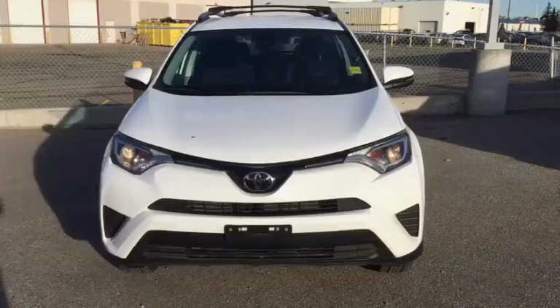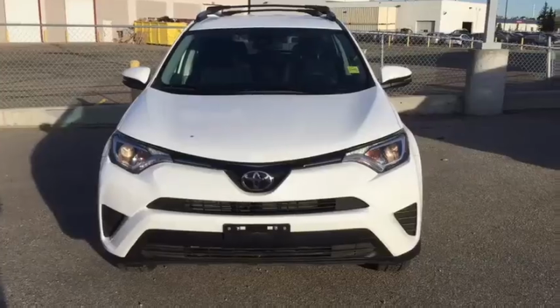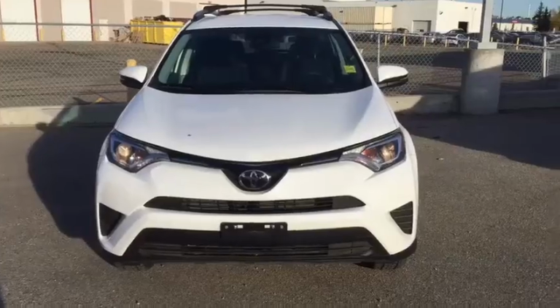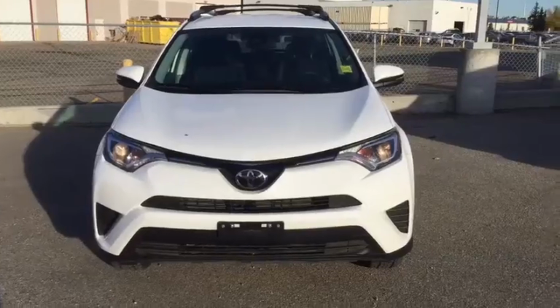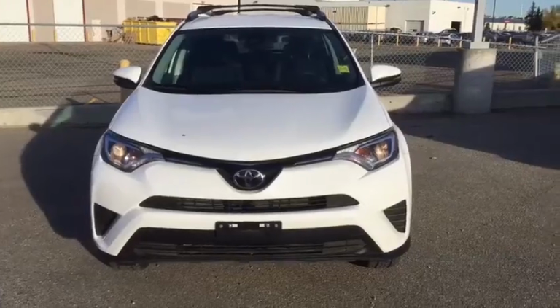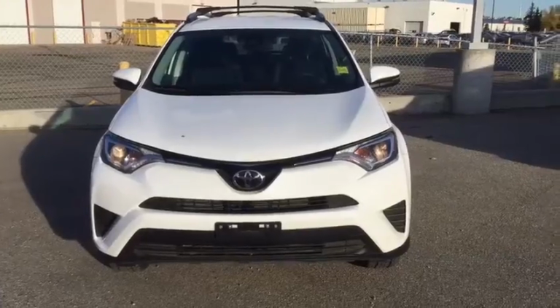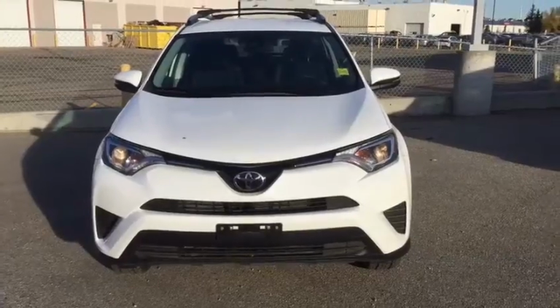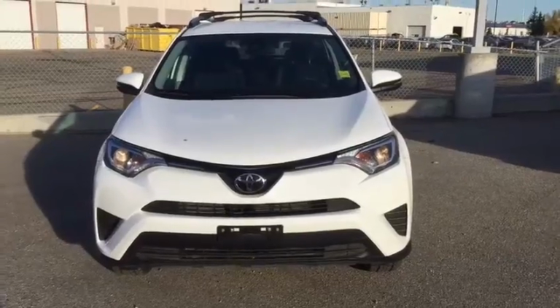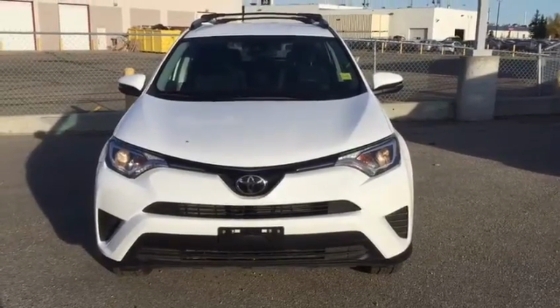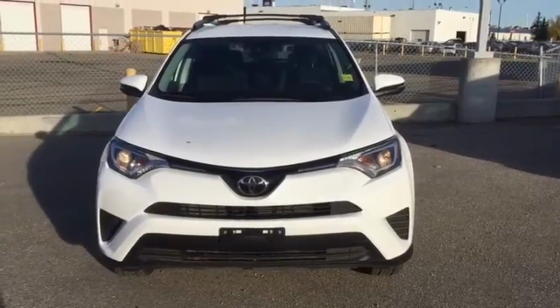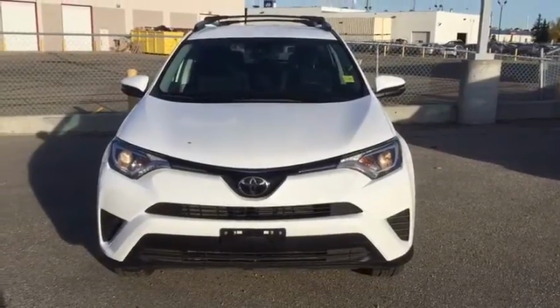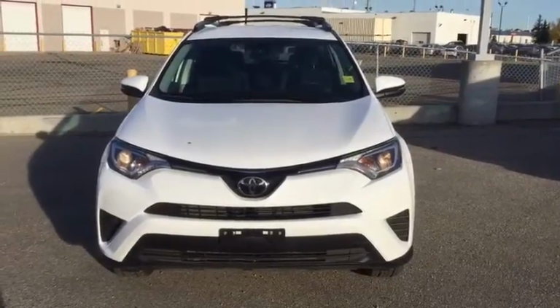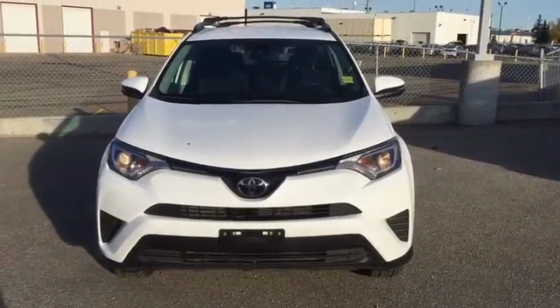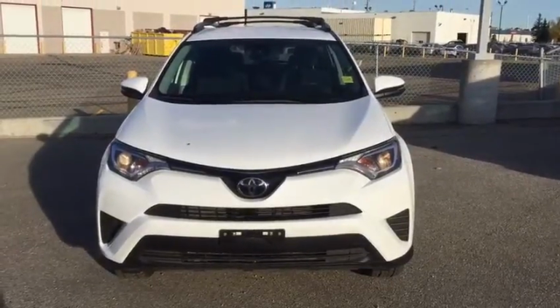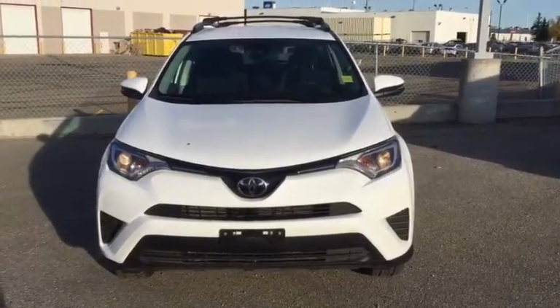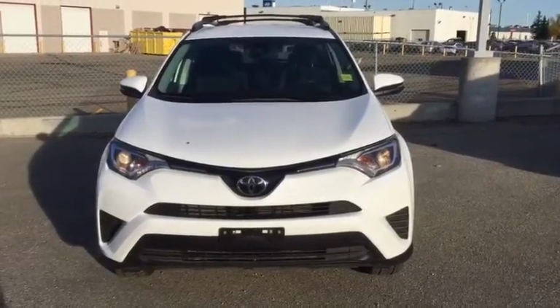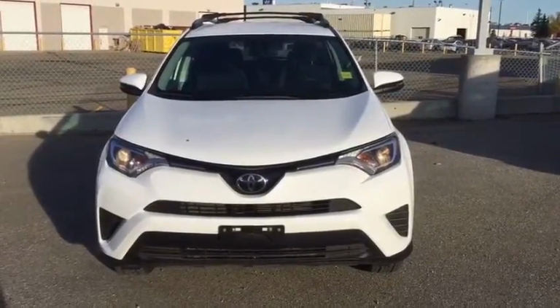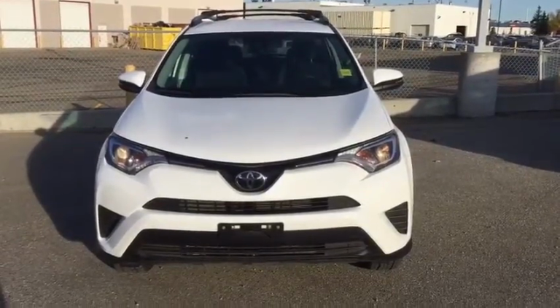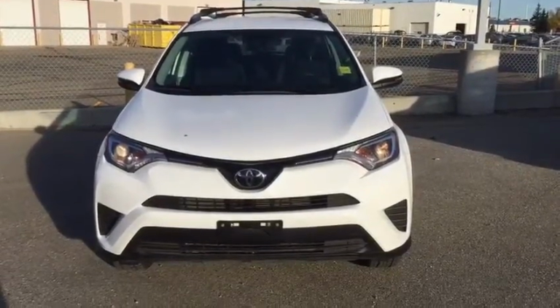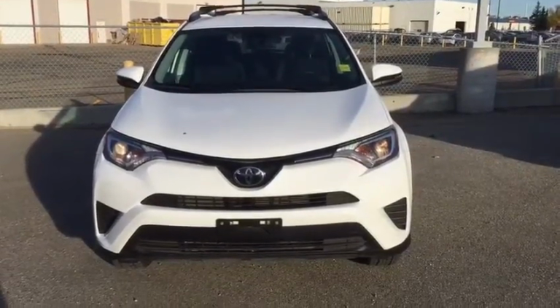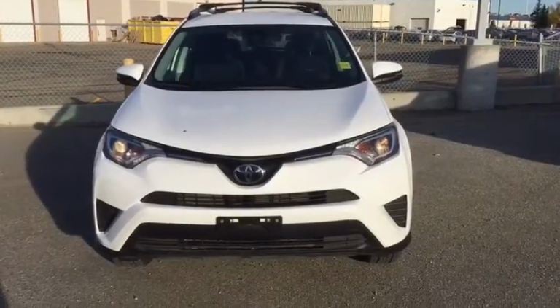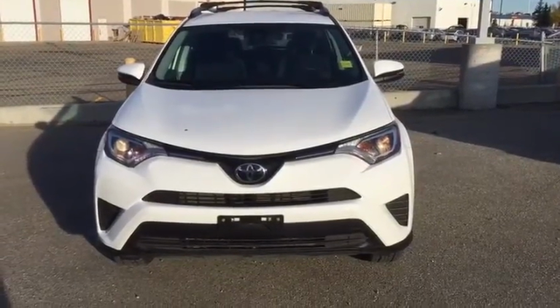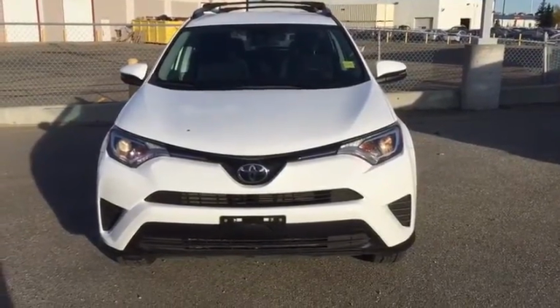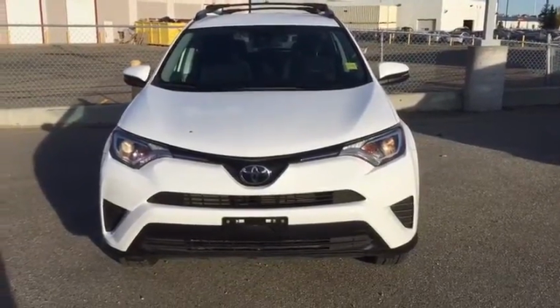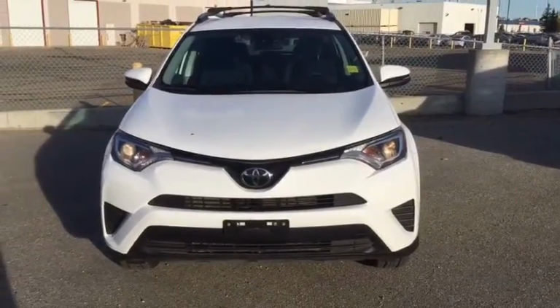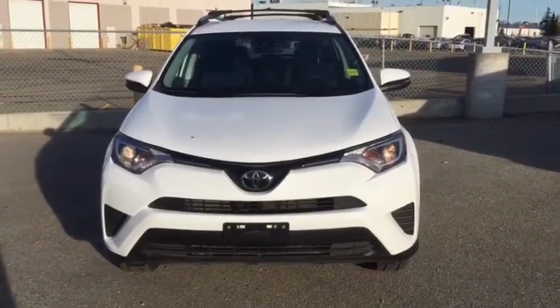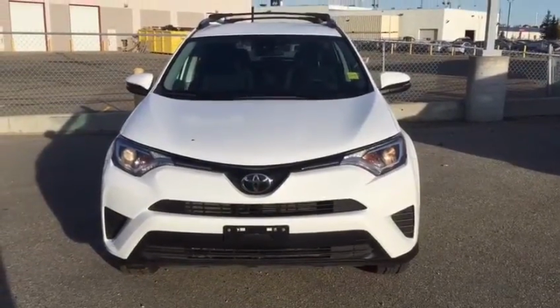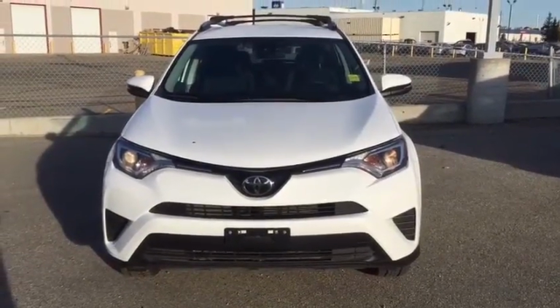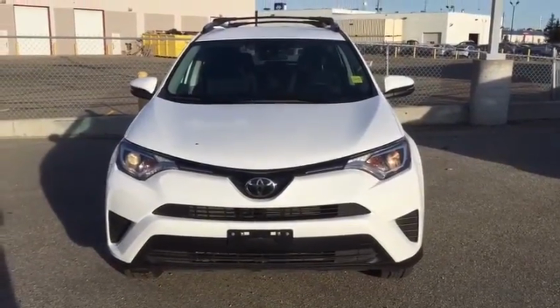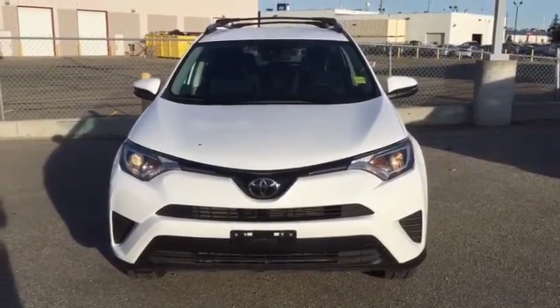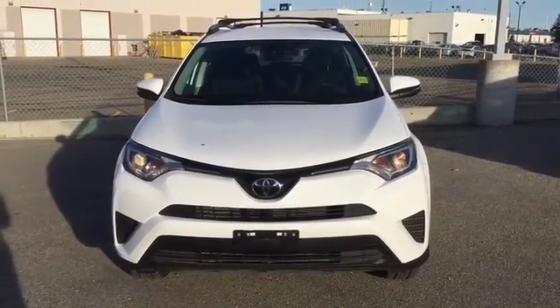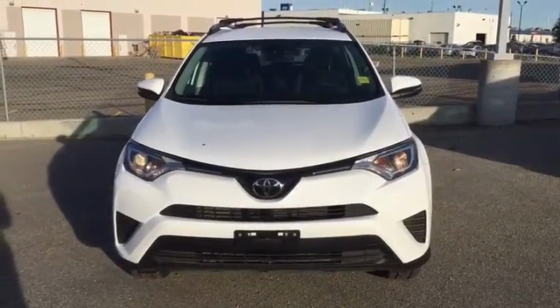Good morning. Thank you so much for your inquiry on the Toyota RAV4. My name is Jody and I'm from Southview Acura.